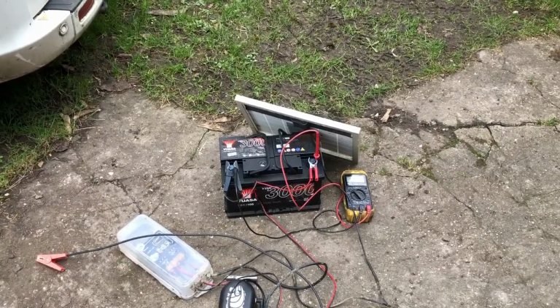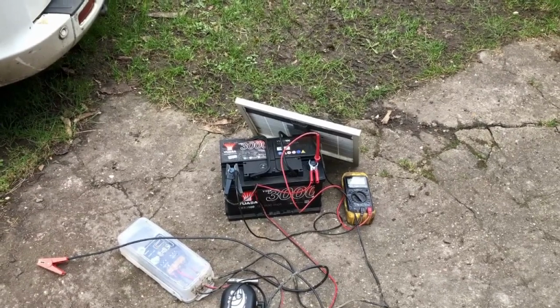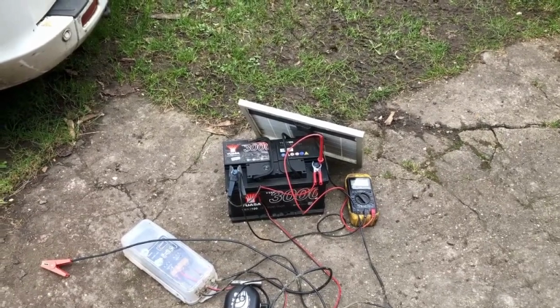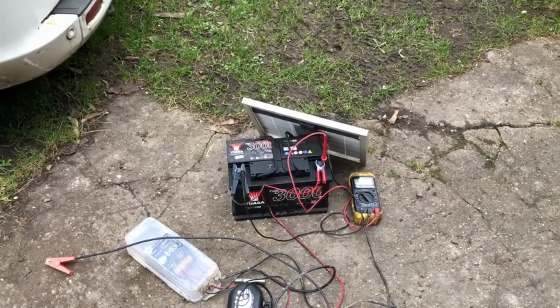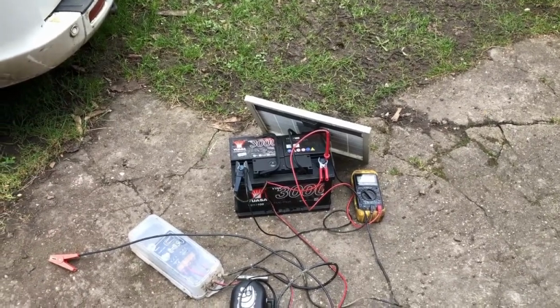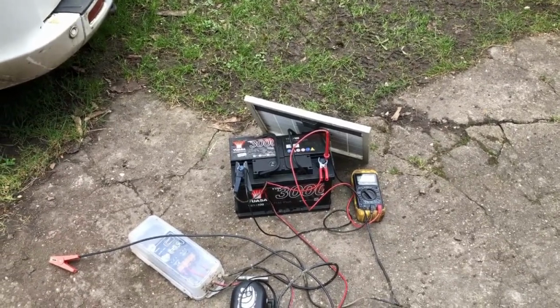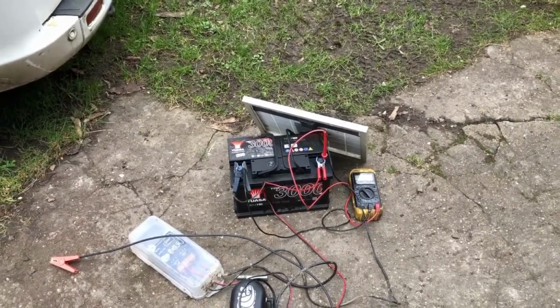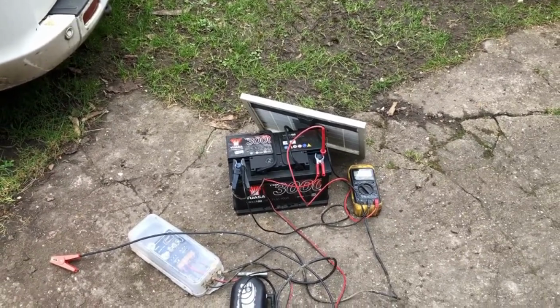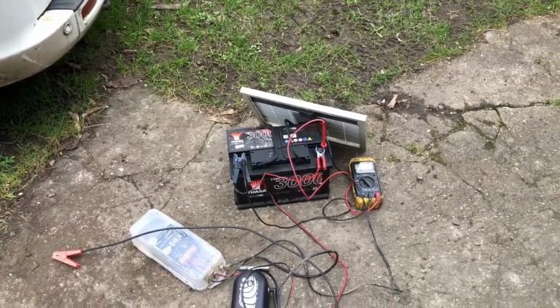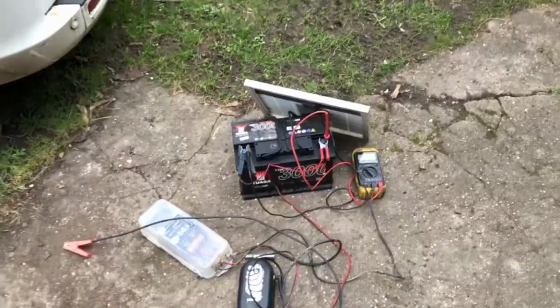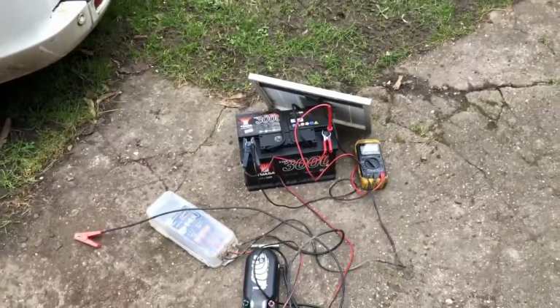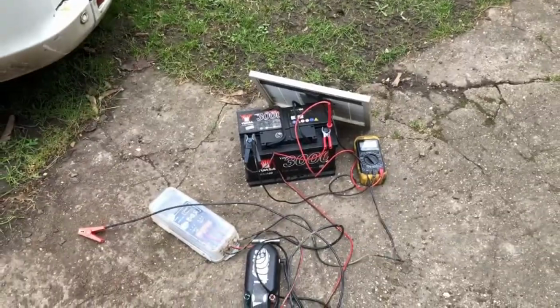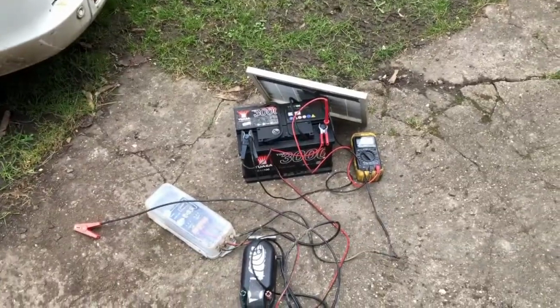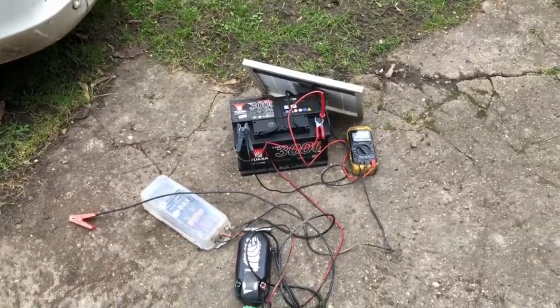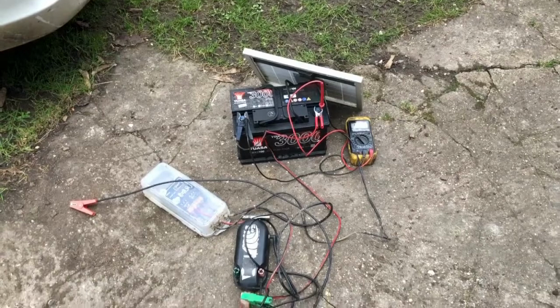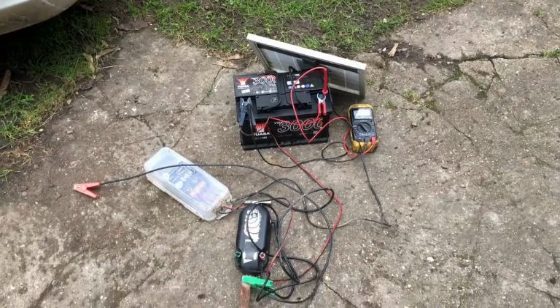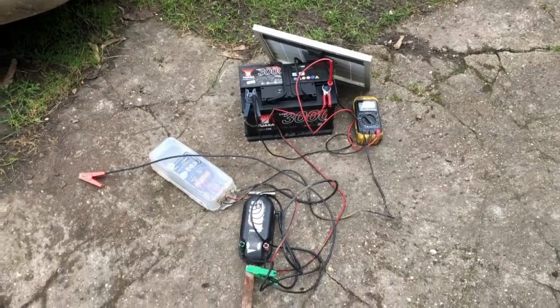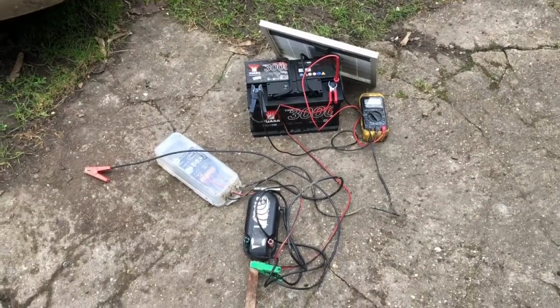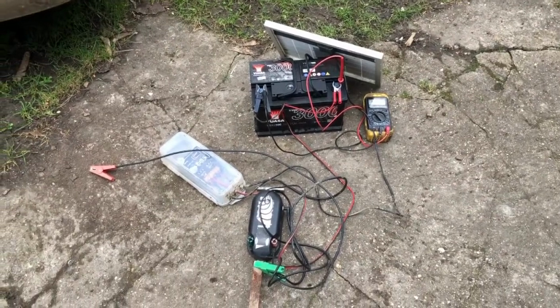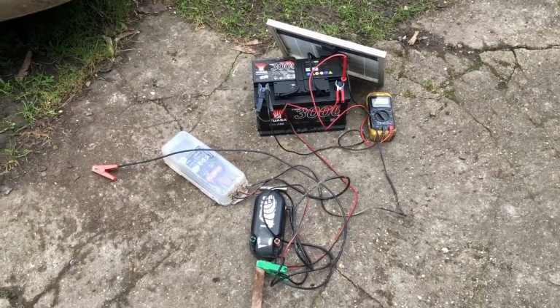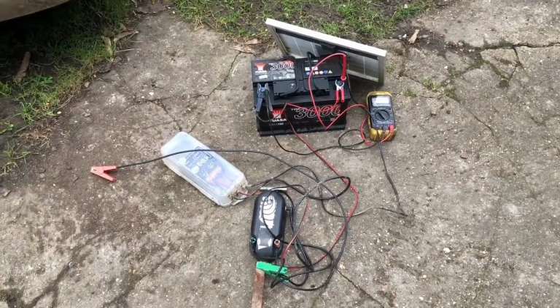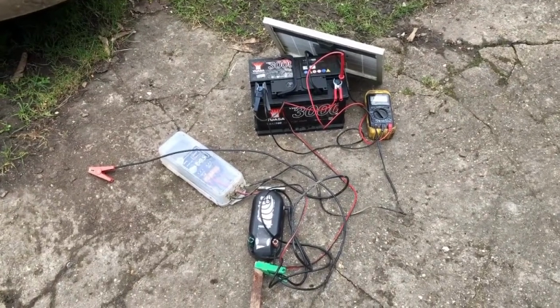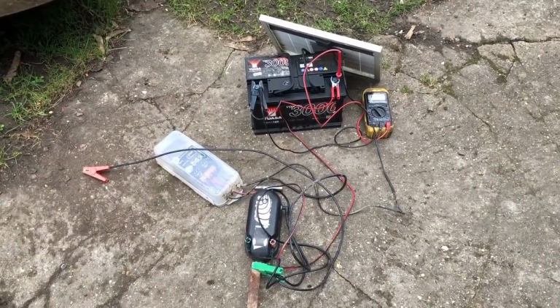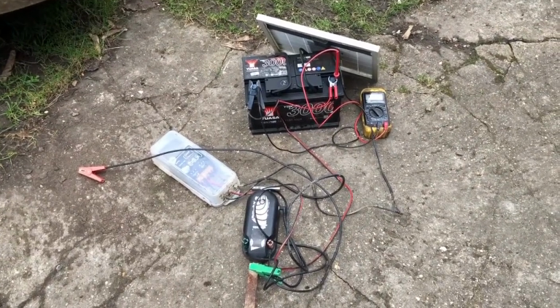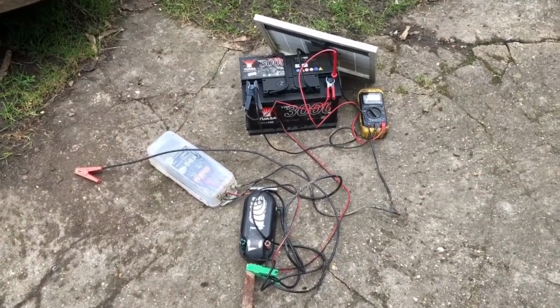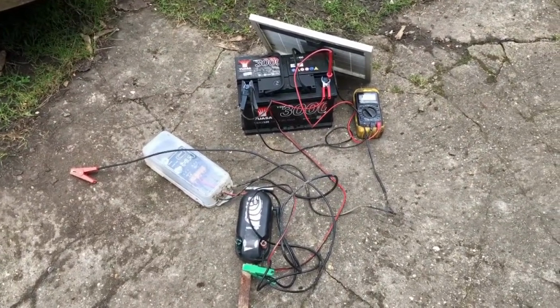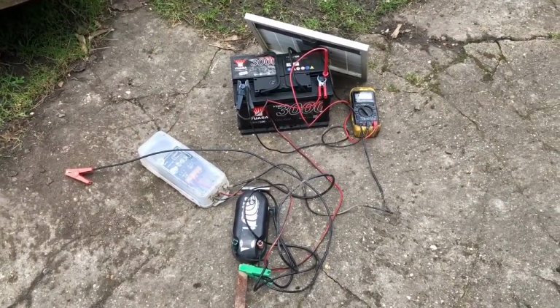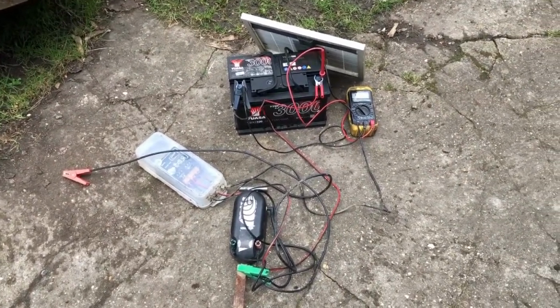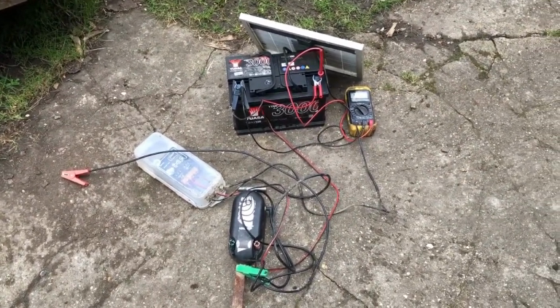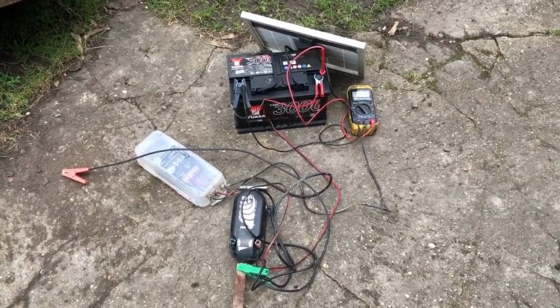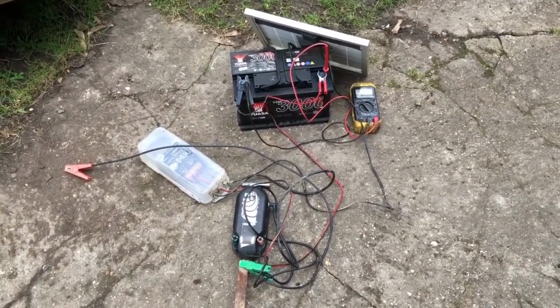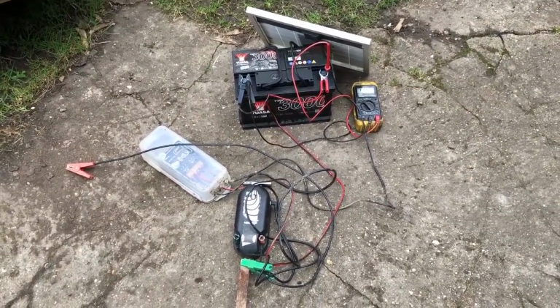Hello there, I thought I'd do a little video here of a setup that I've got for my wife's horses for the electric fence.